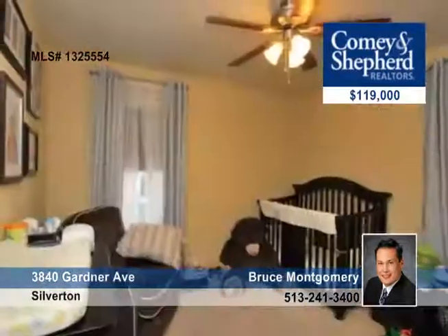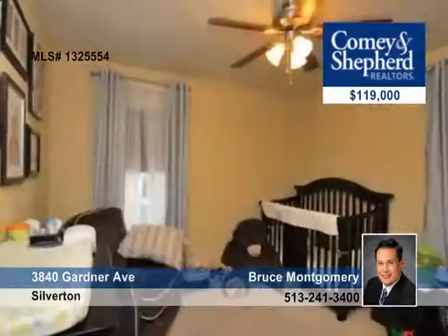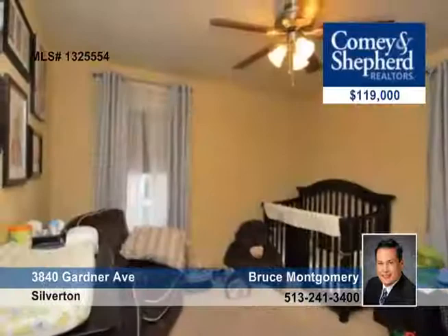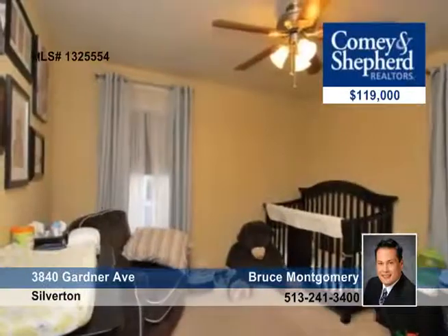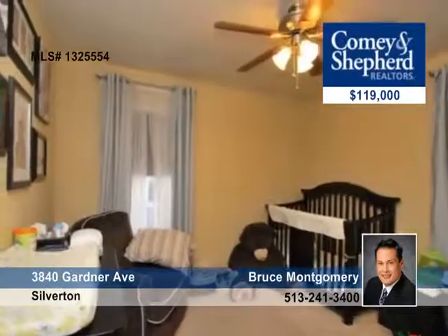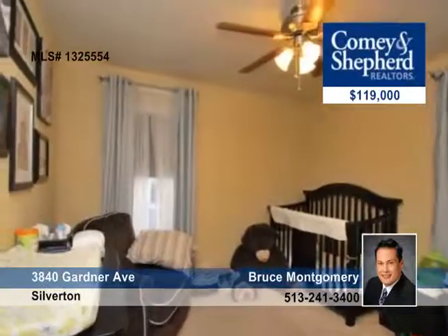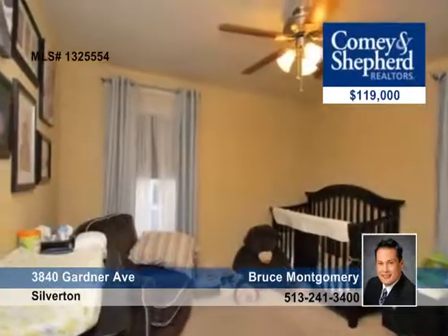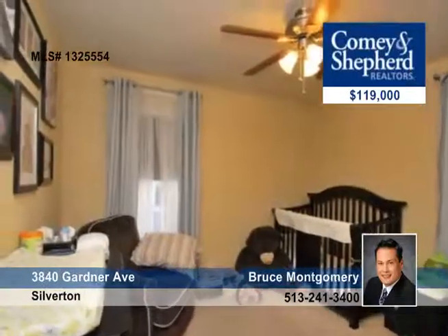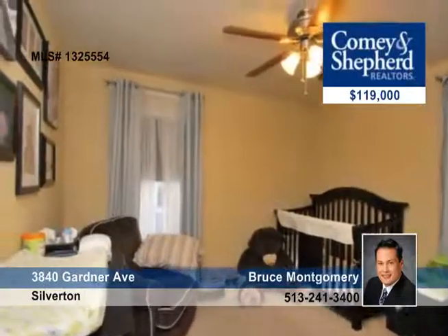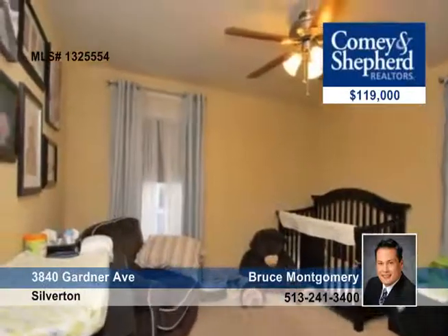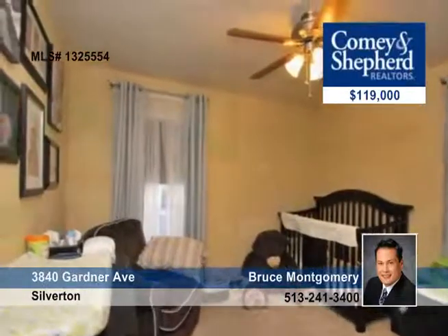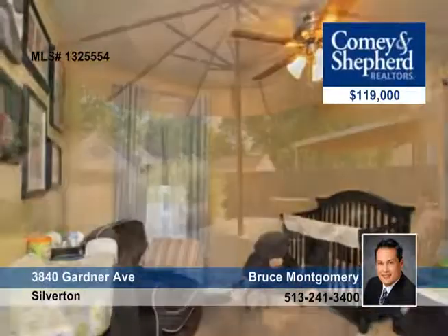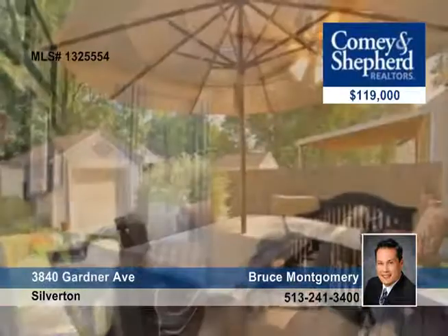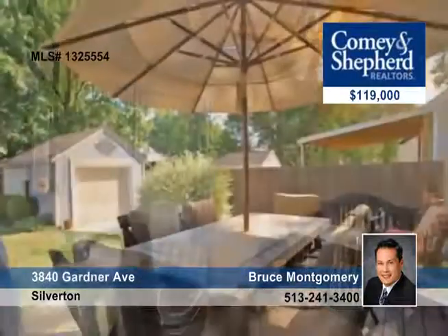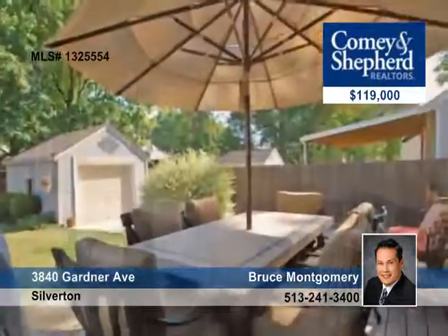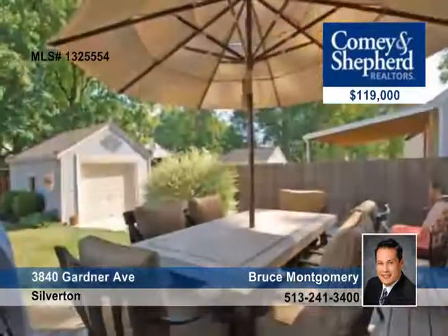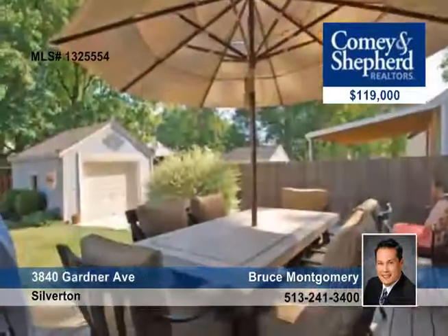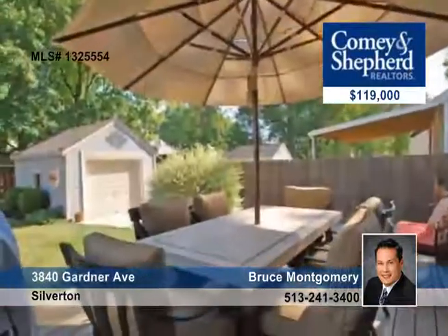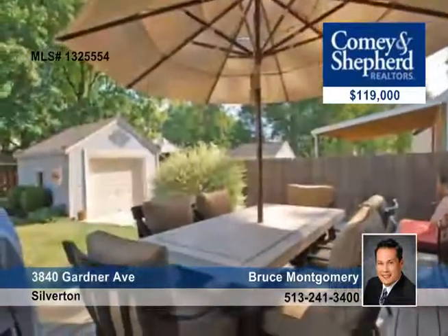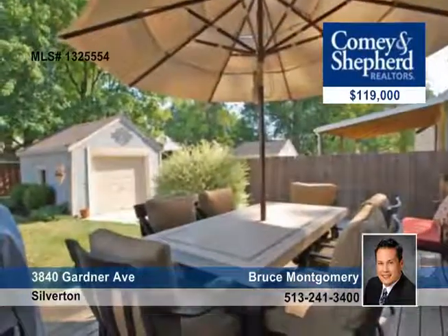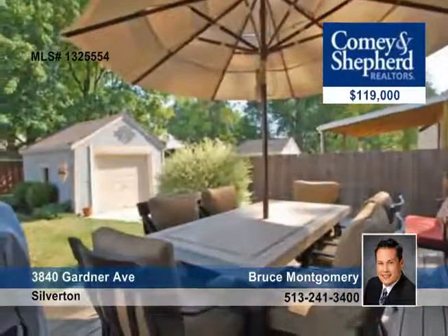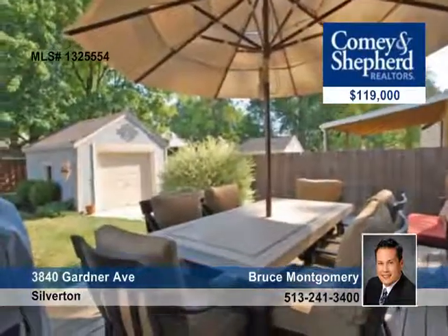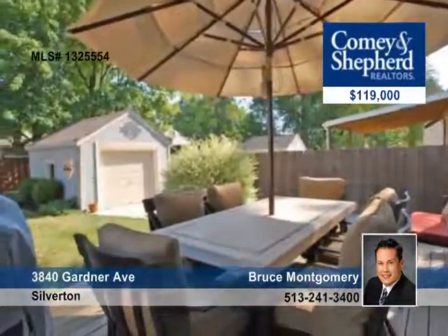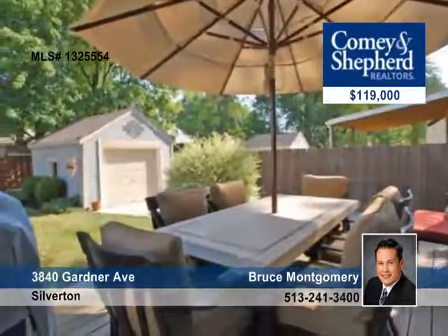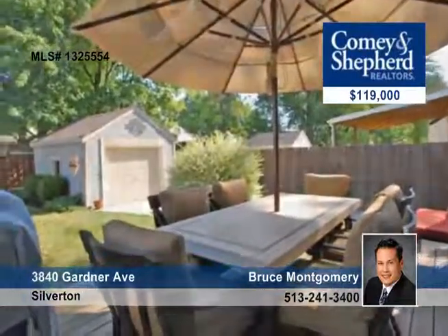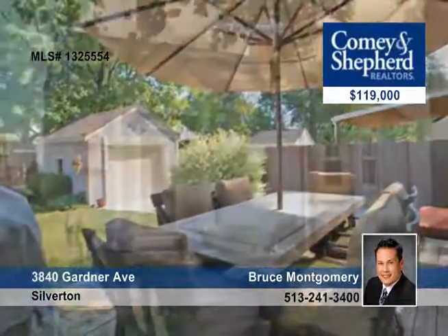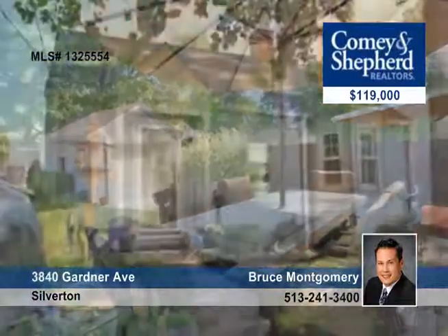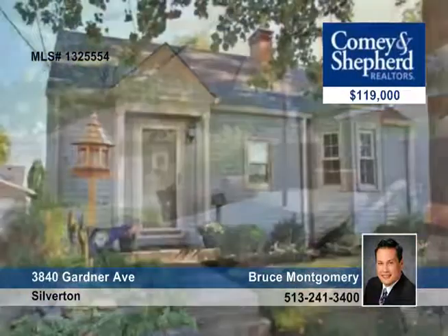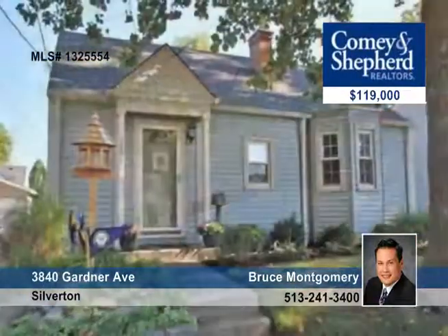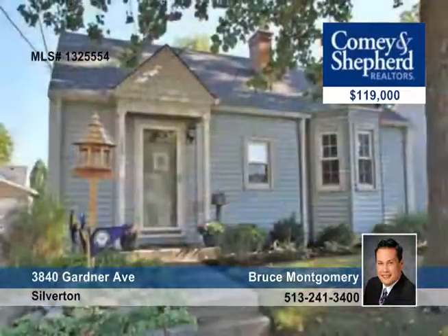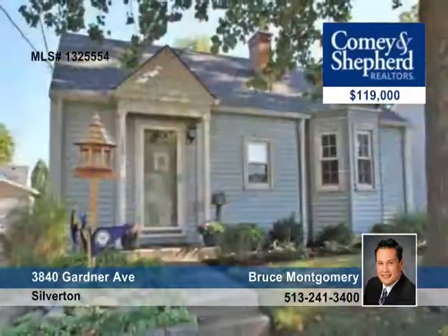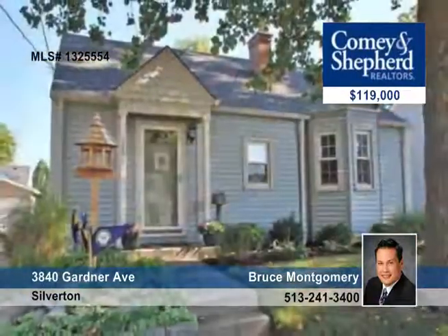And this home is in an excellent neighborhood. Bruce has all the details on a personal showing ready and waiting.